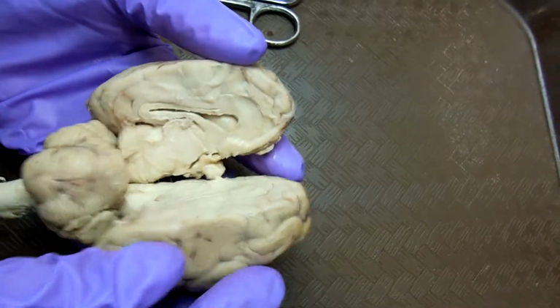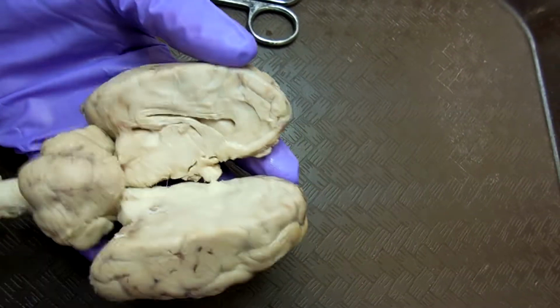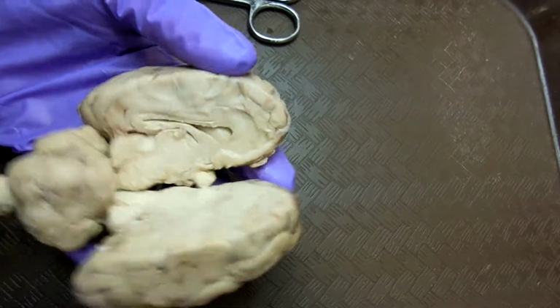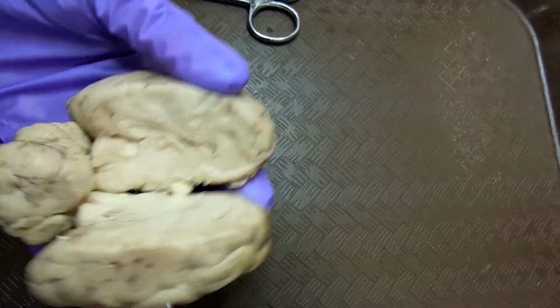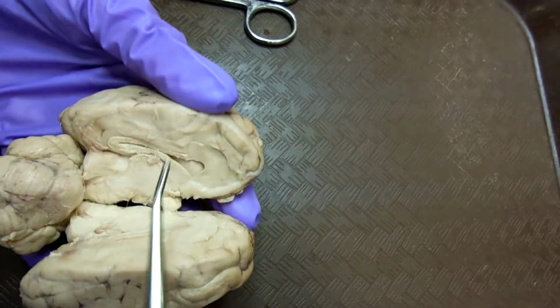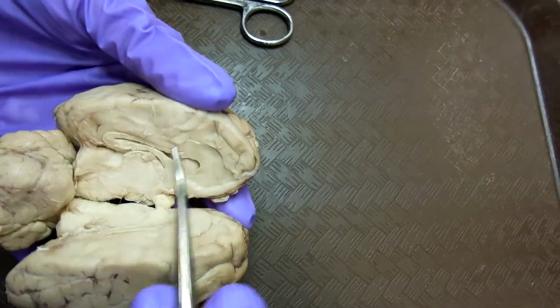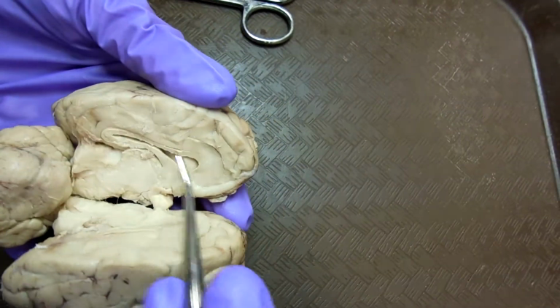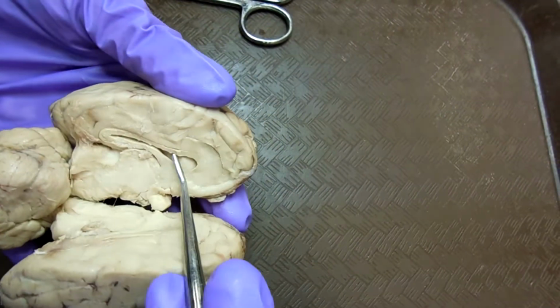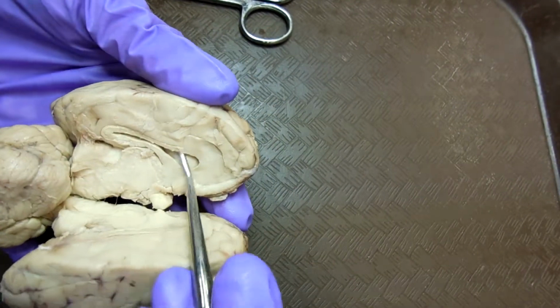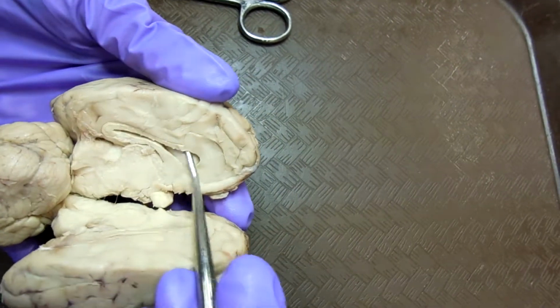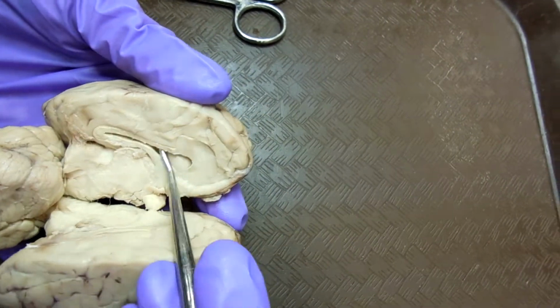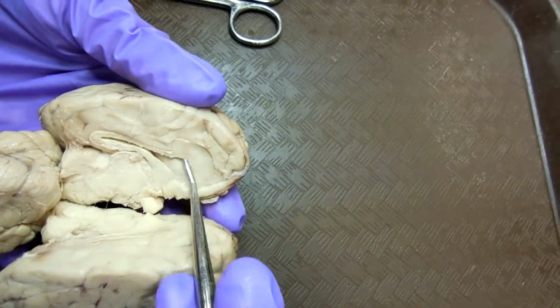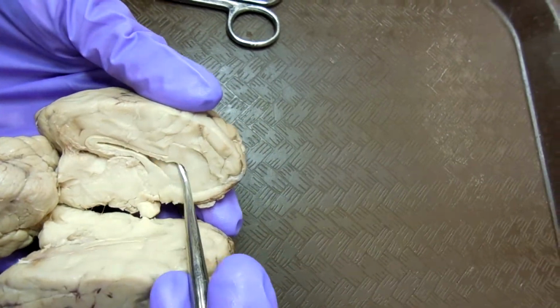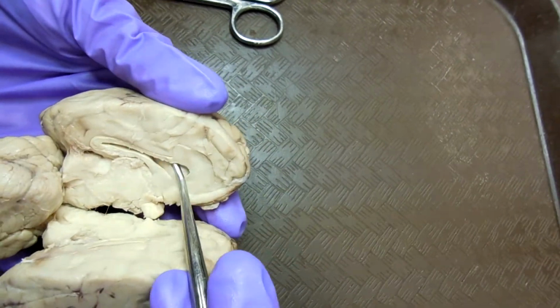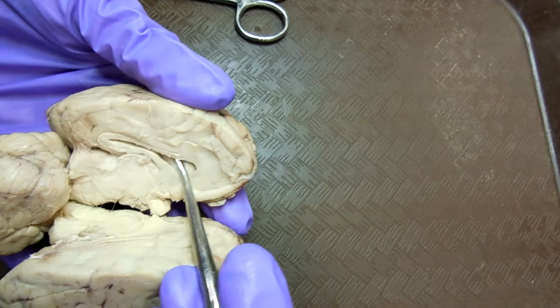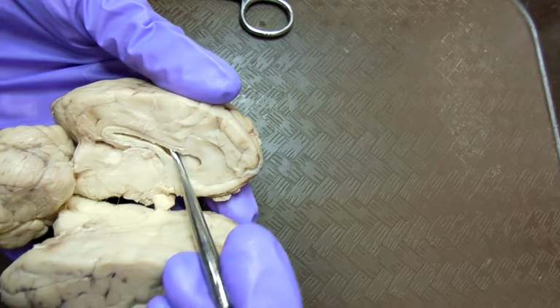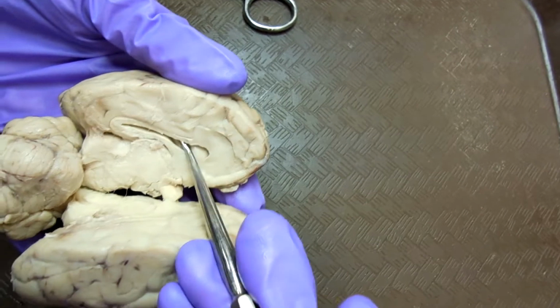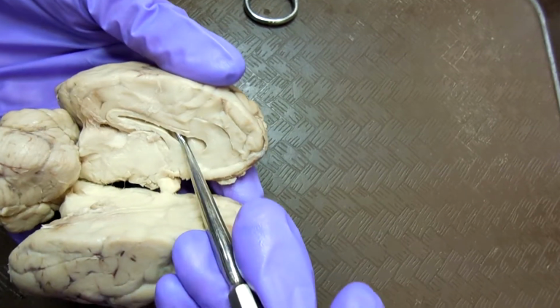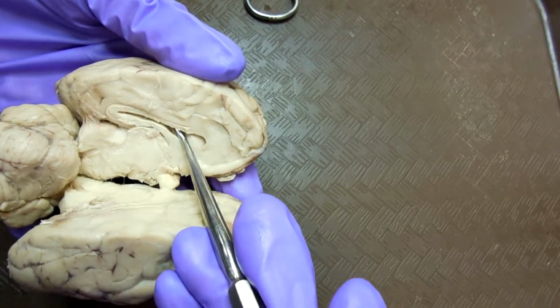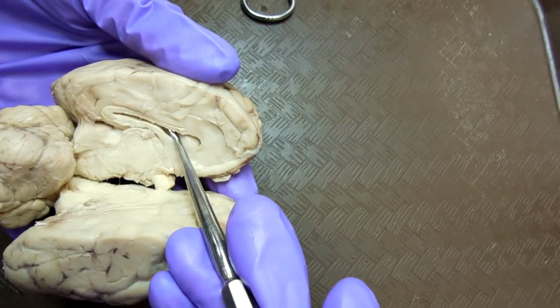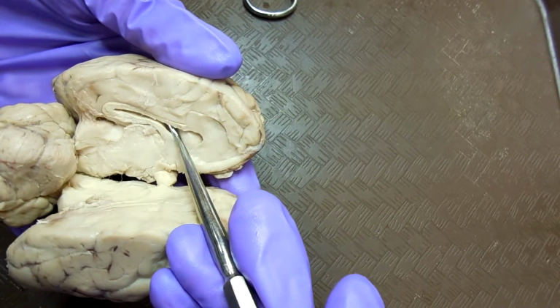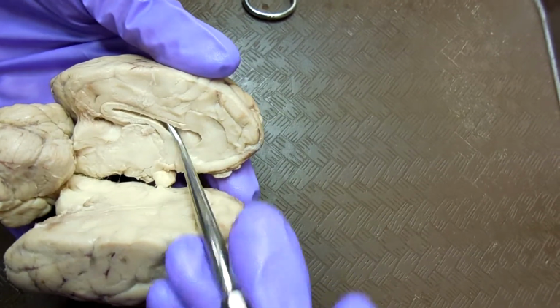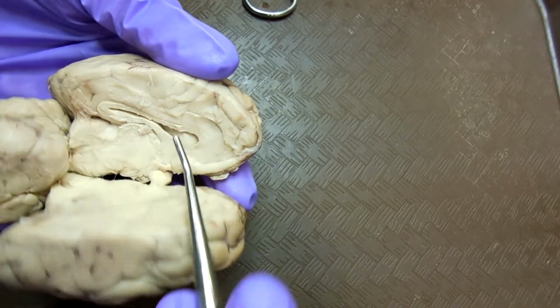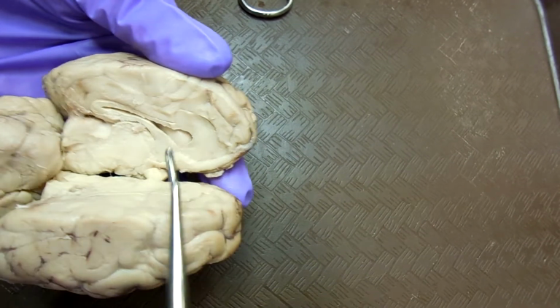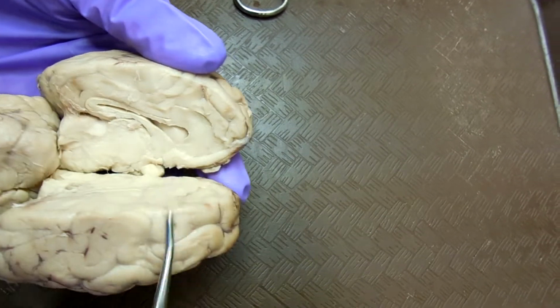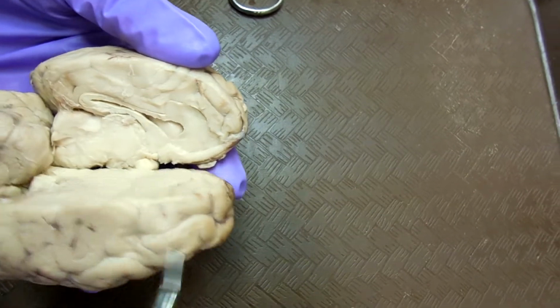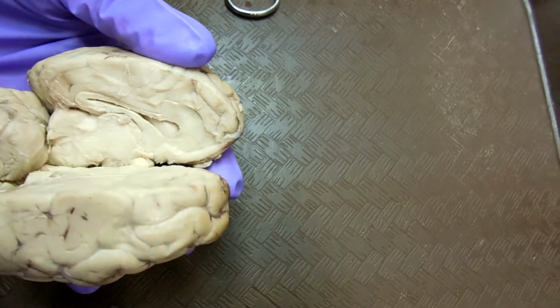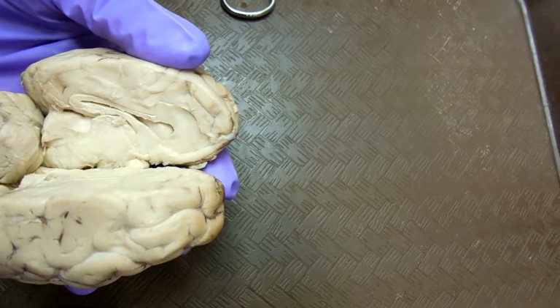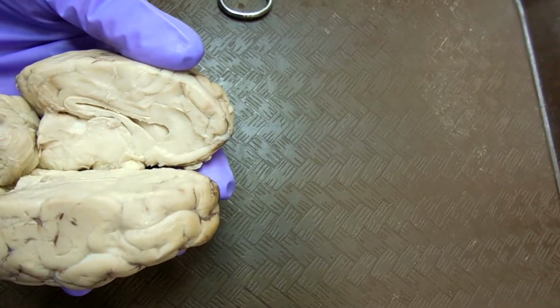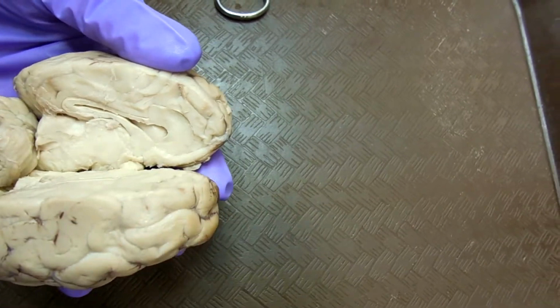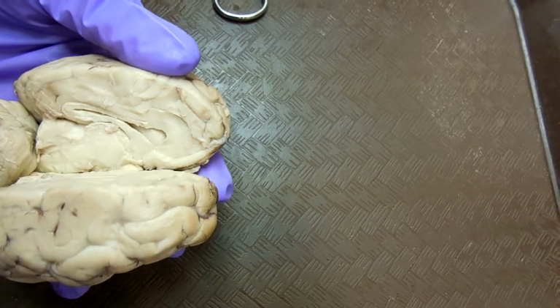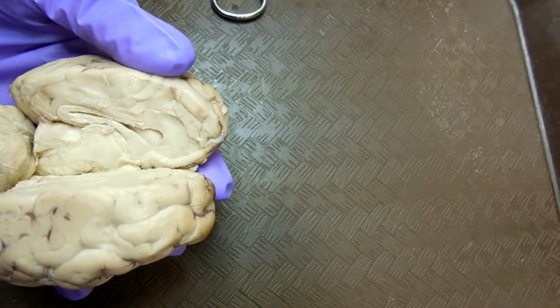The lateral ventricle — as I said before — the space in here. That's the middle.